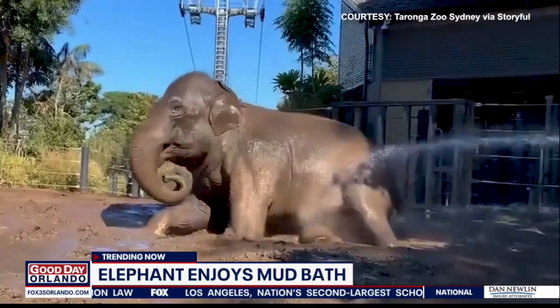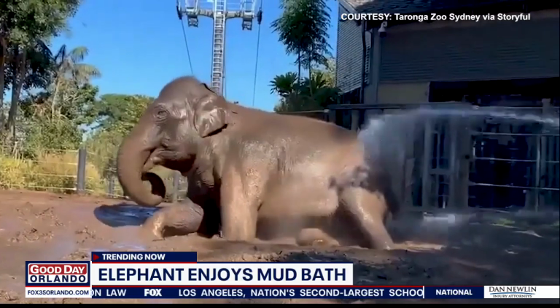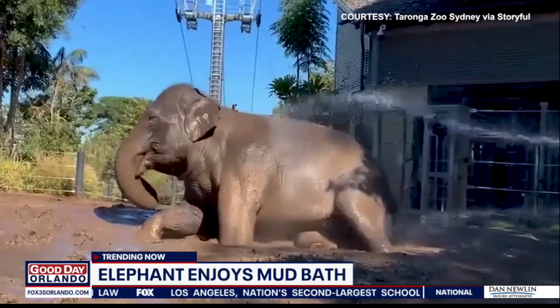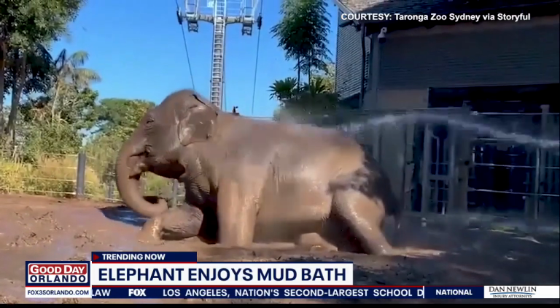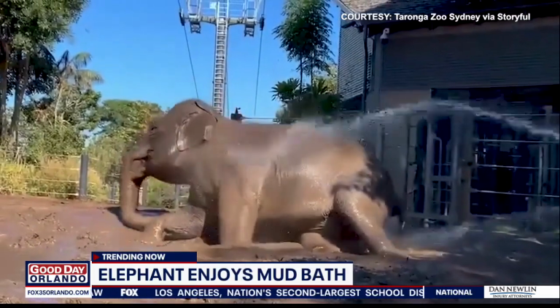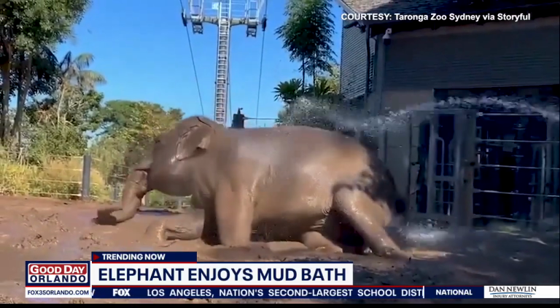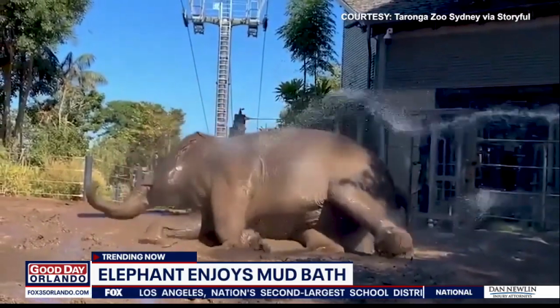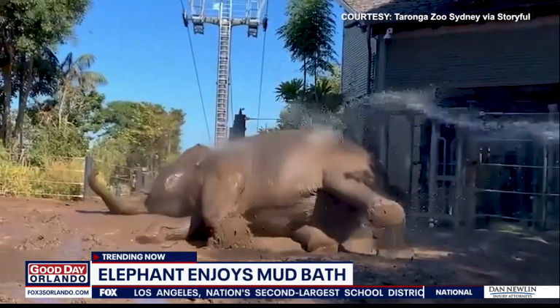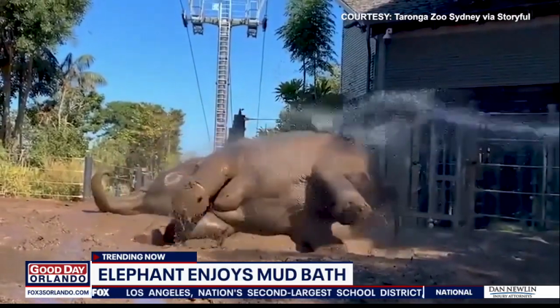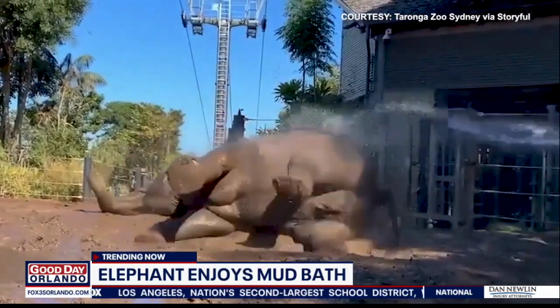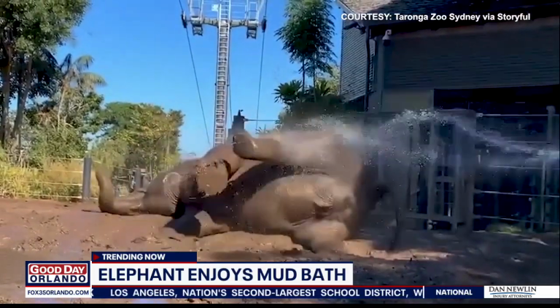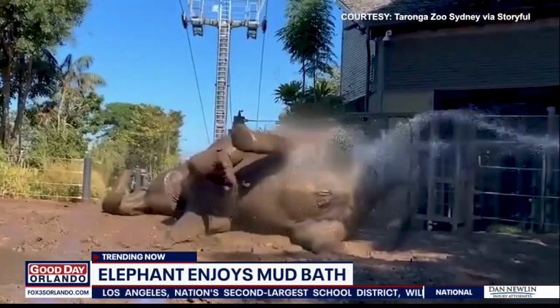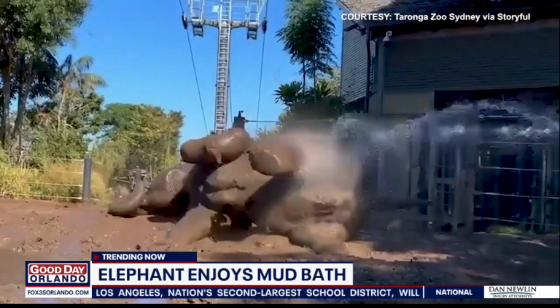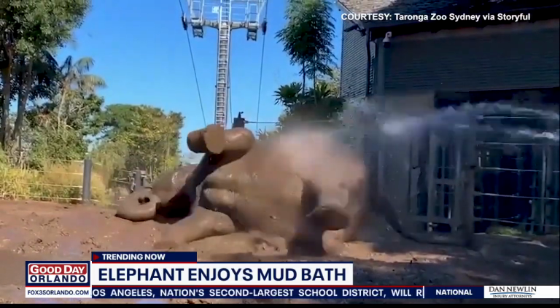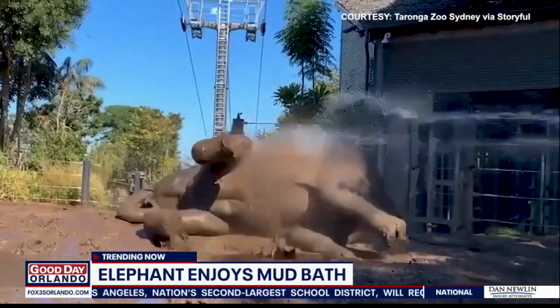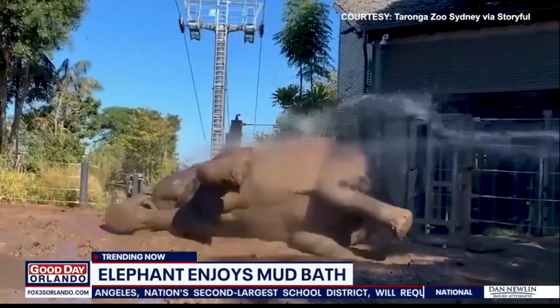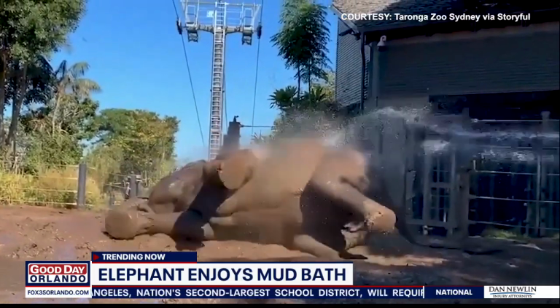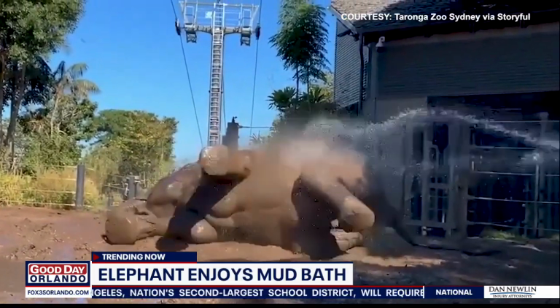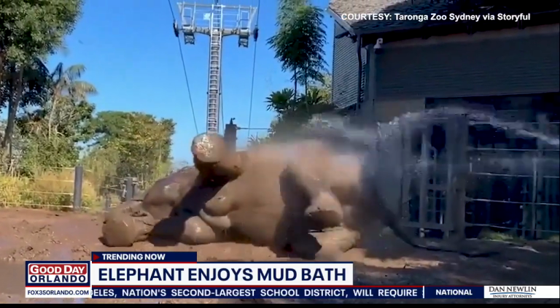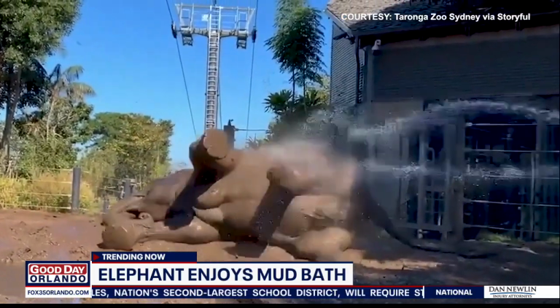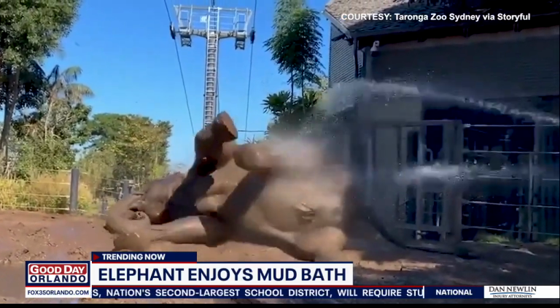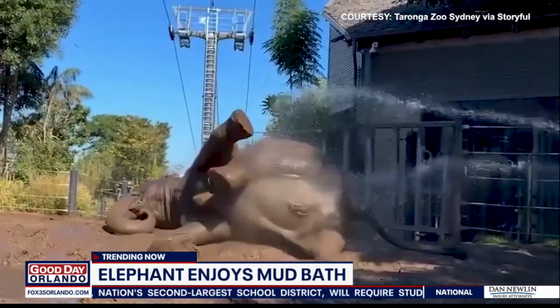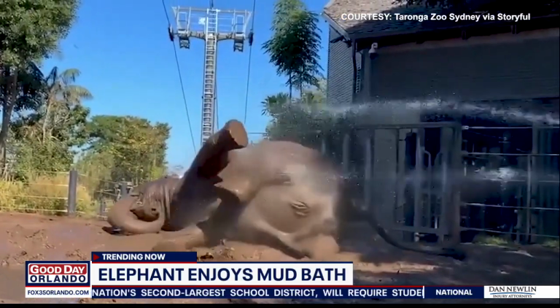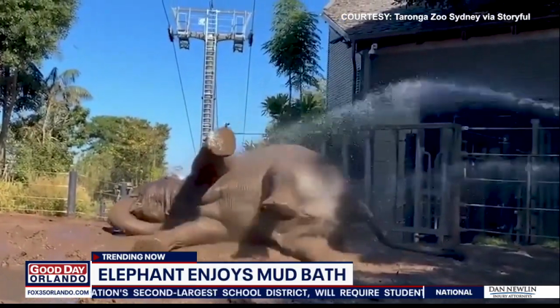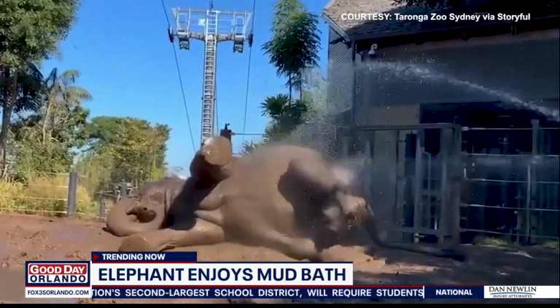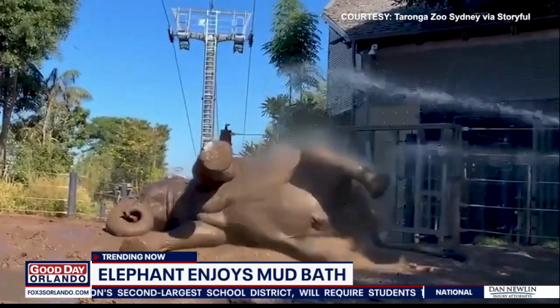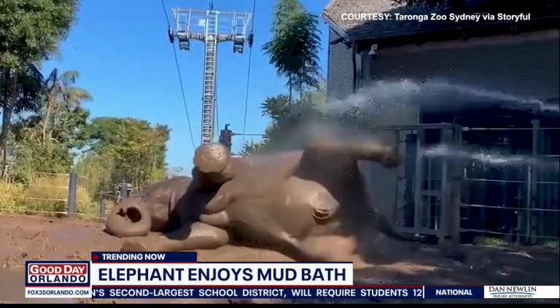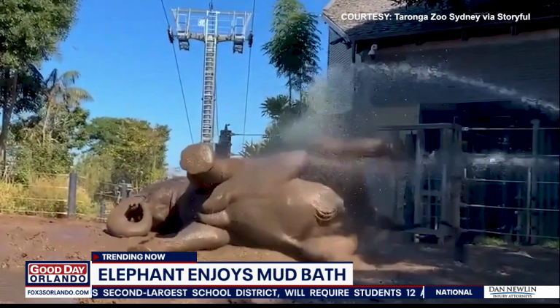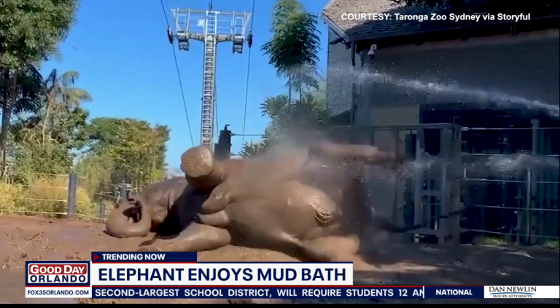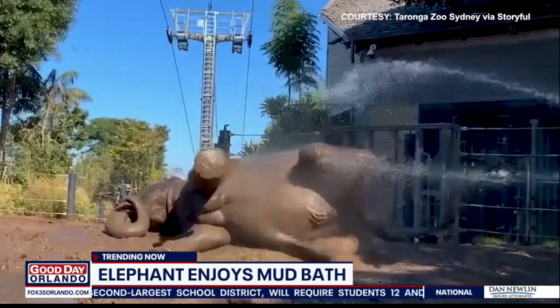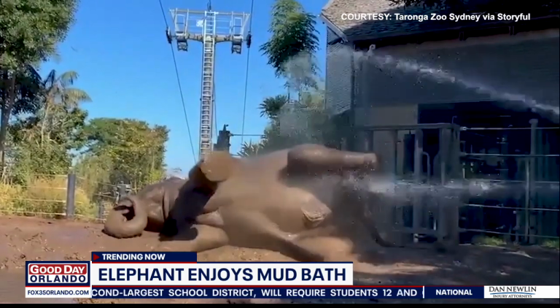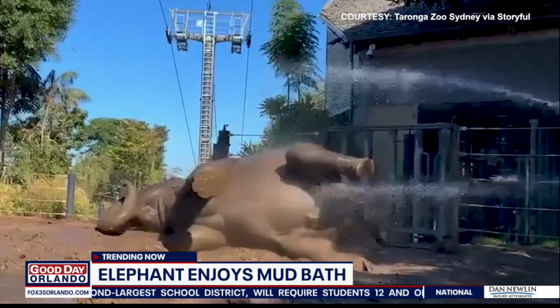Take a look at this video as well. It's training this morning. It shows an elephant recently joined a bath. Look at that. This is an Australian Zoo.